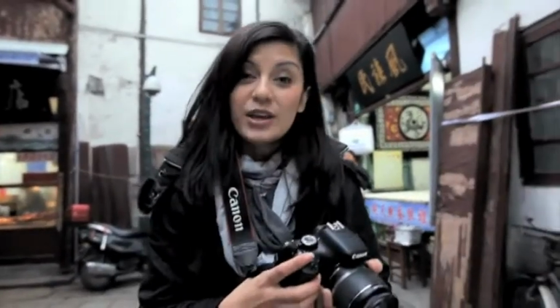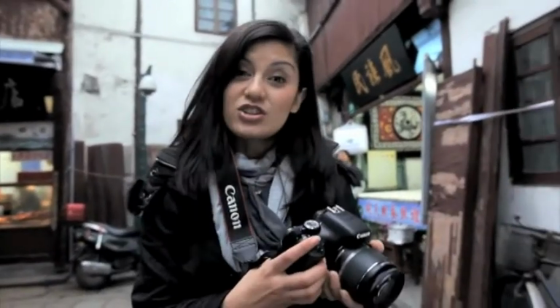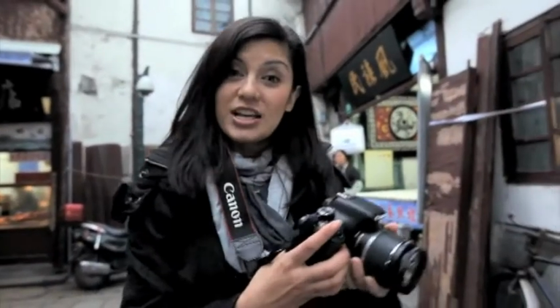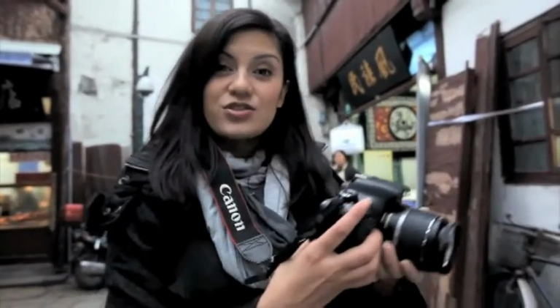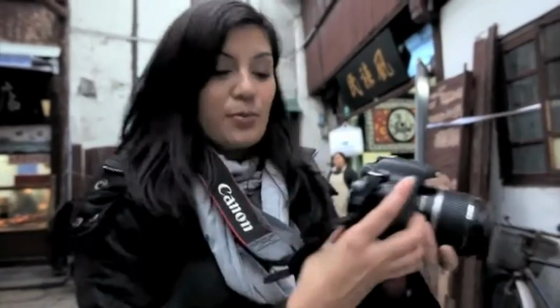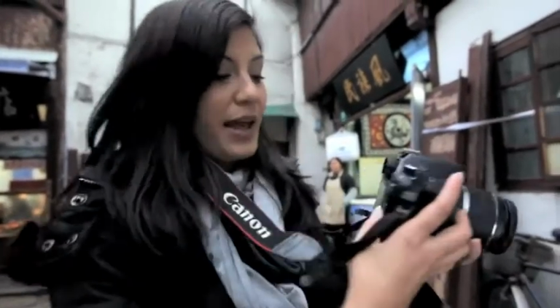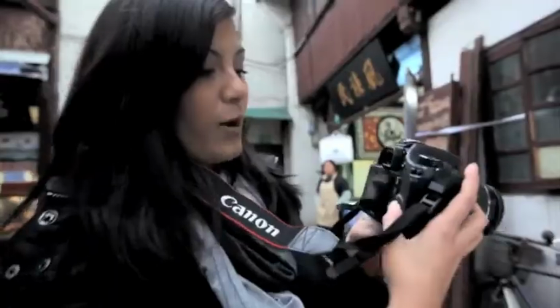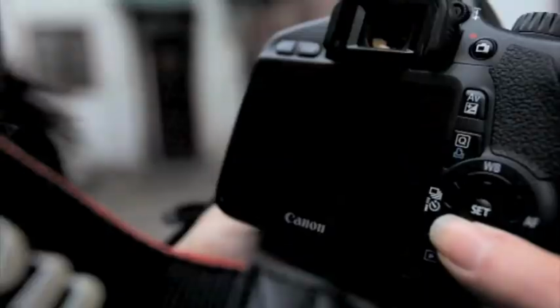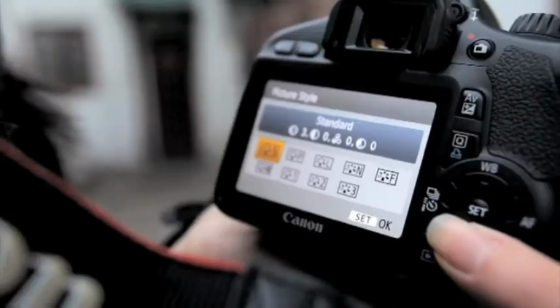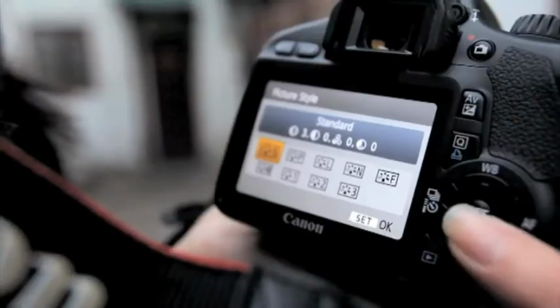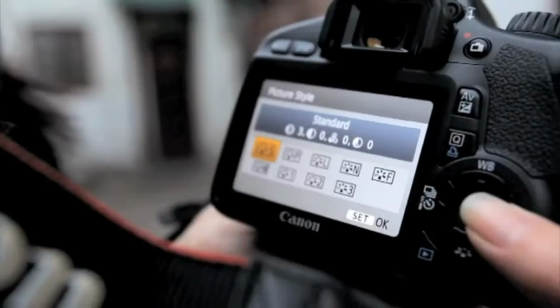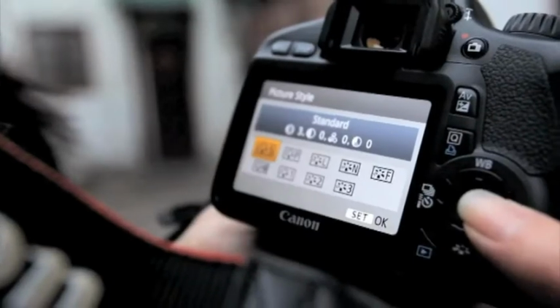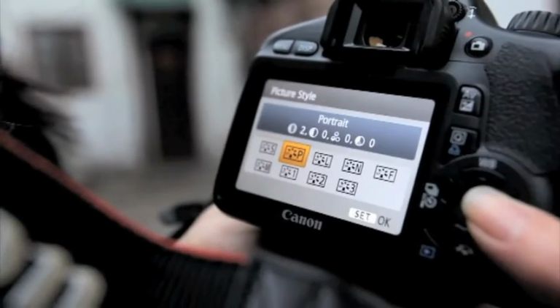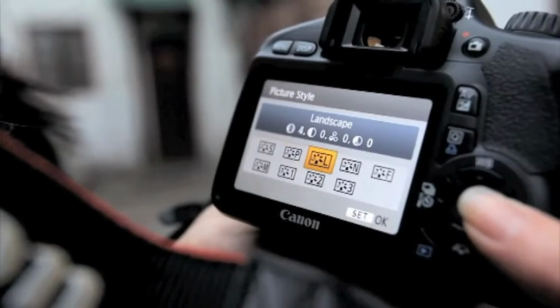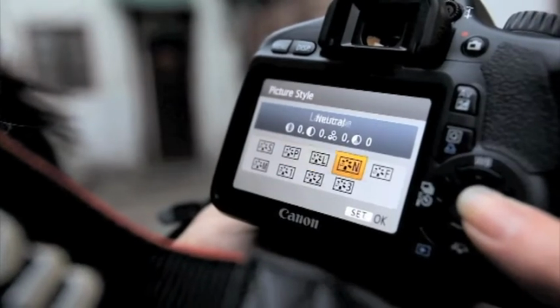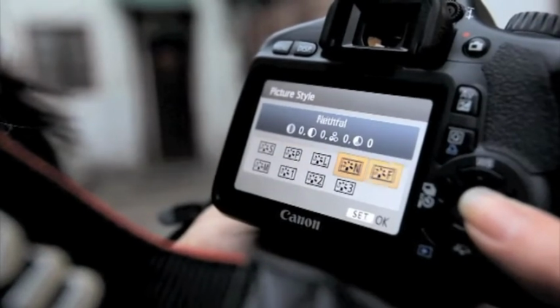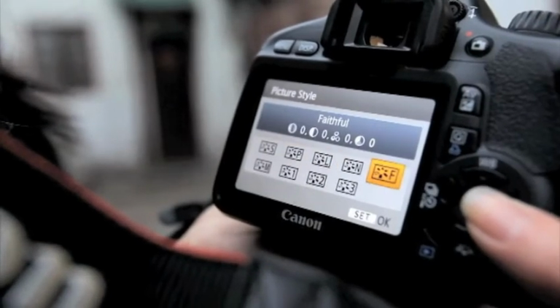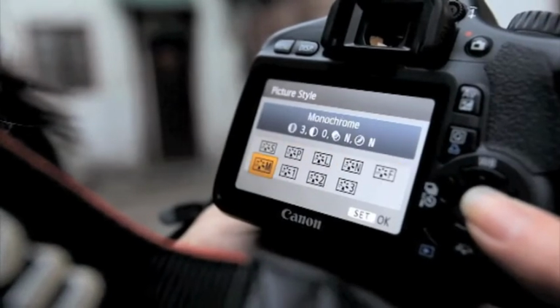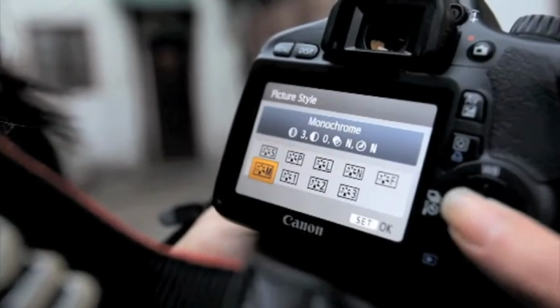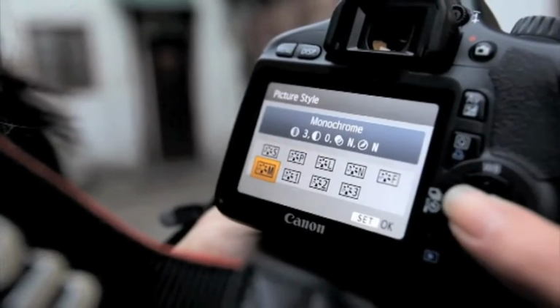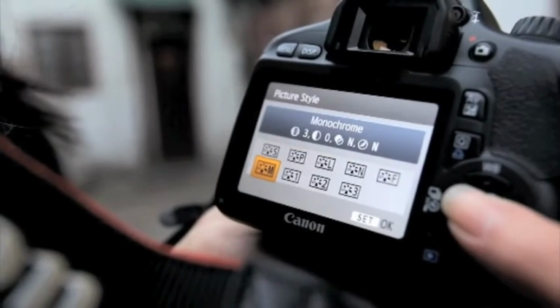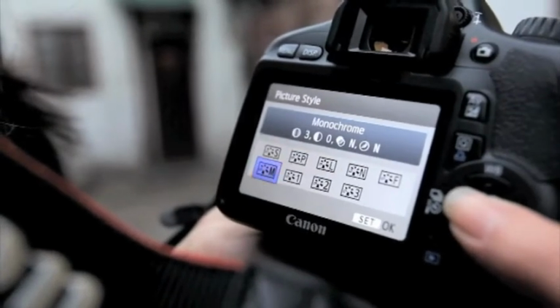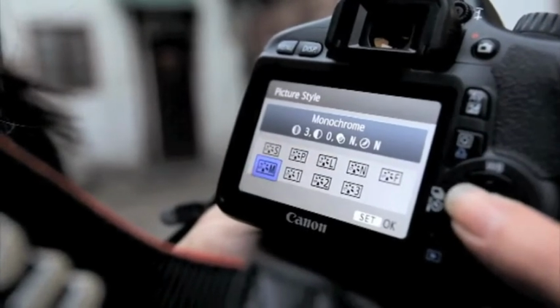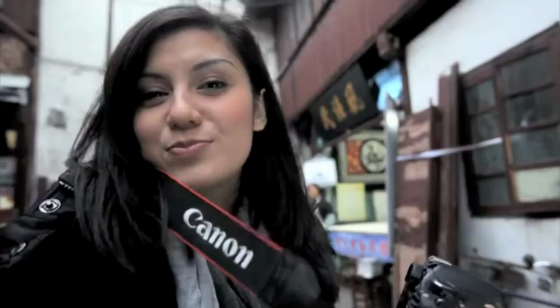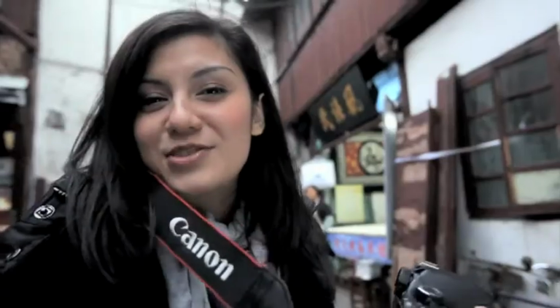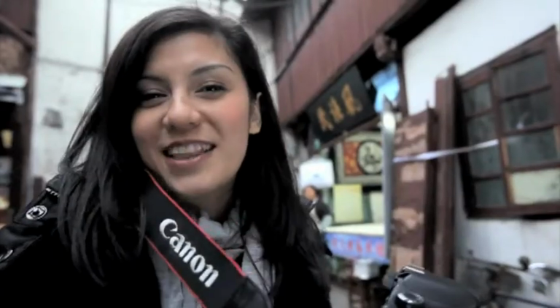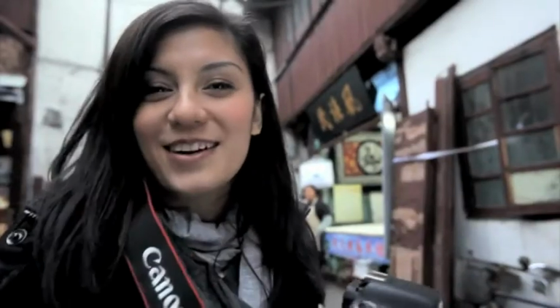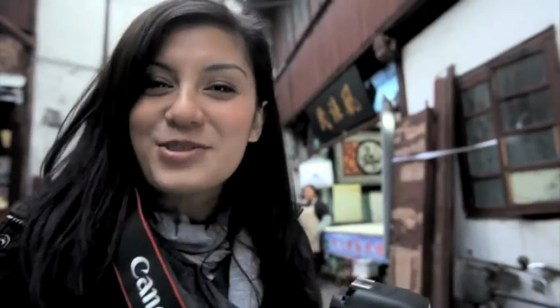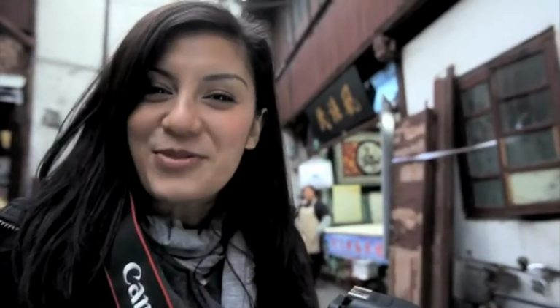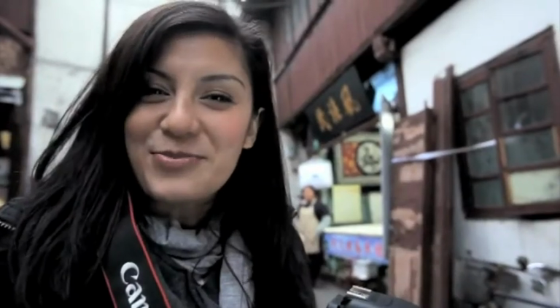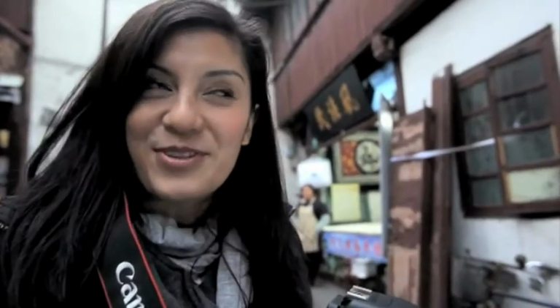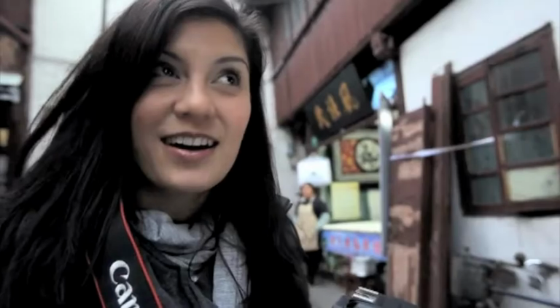You can adjust to your black and white mode here. Or you can switch back to colour — whichever you prefer.